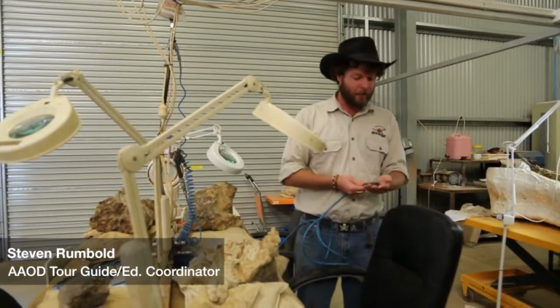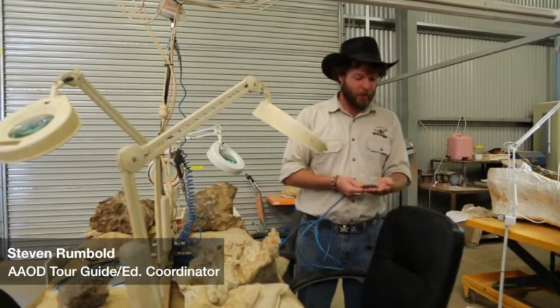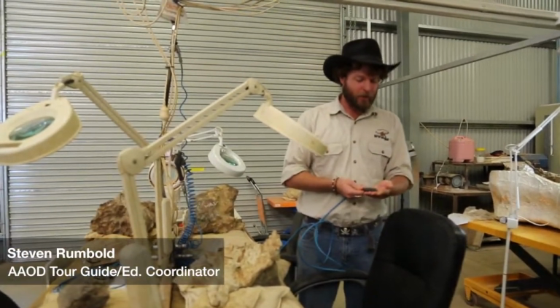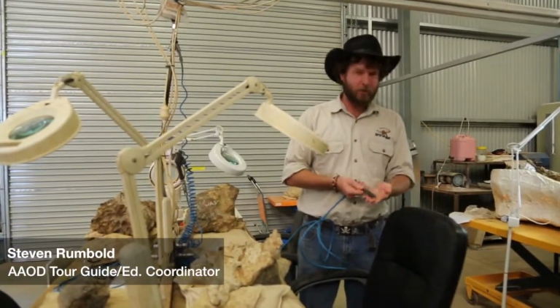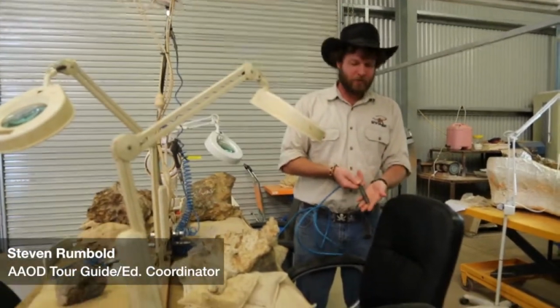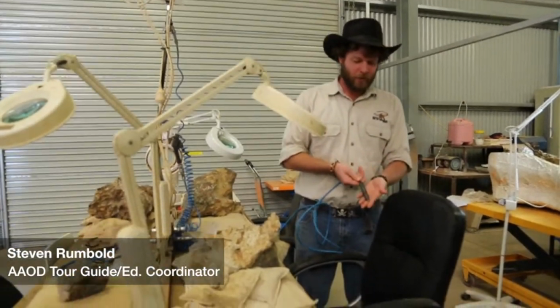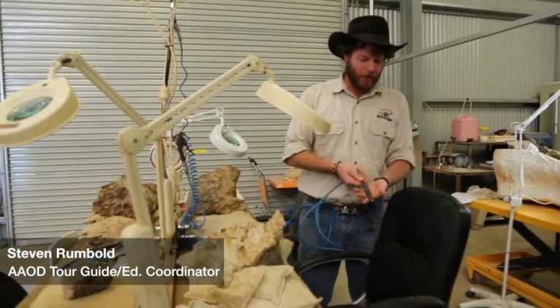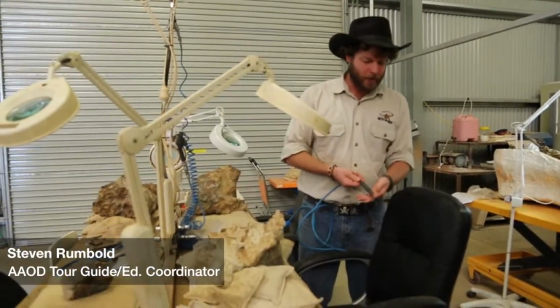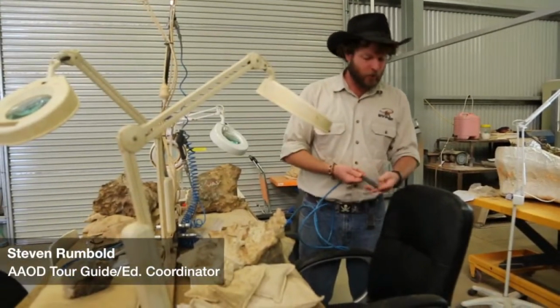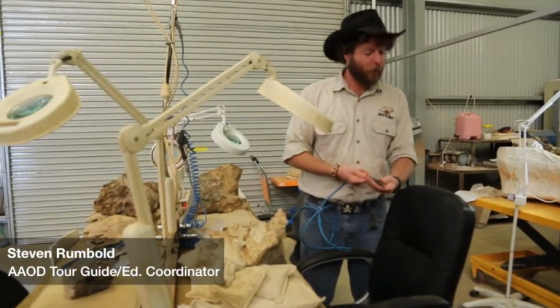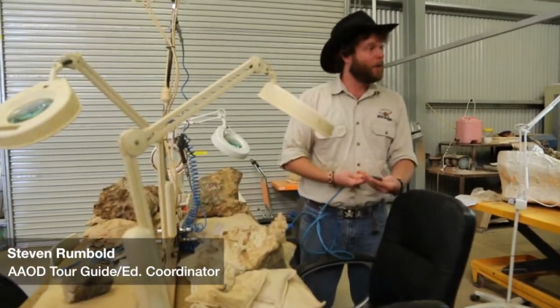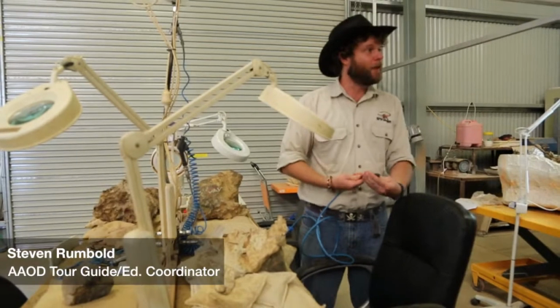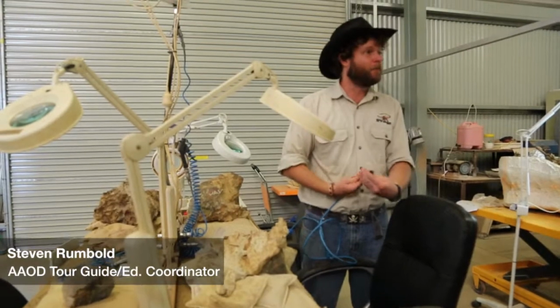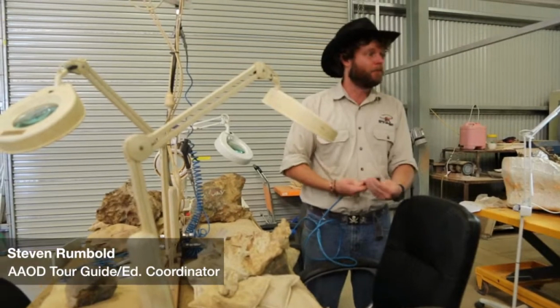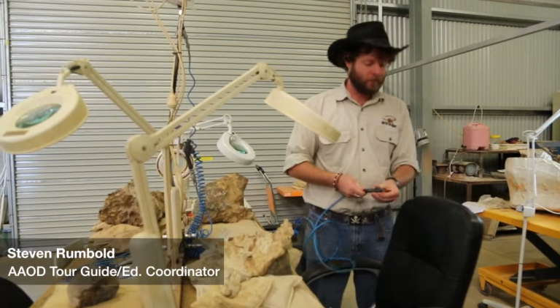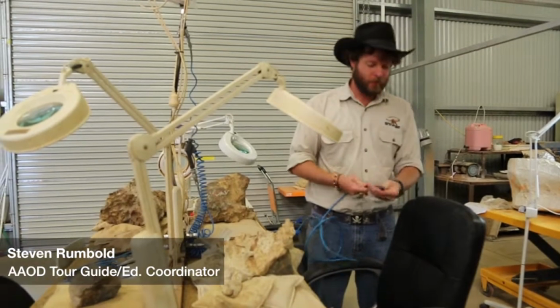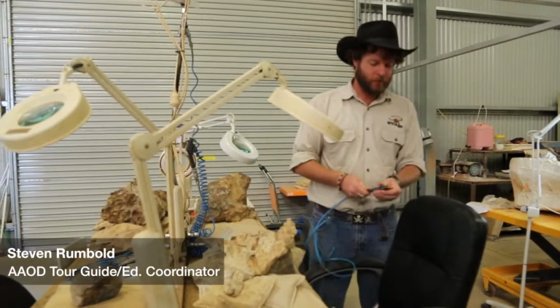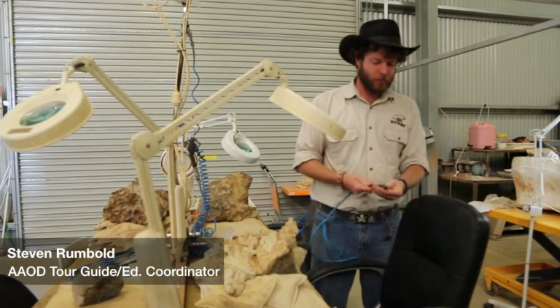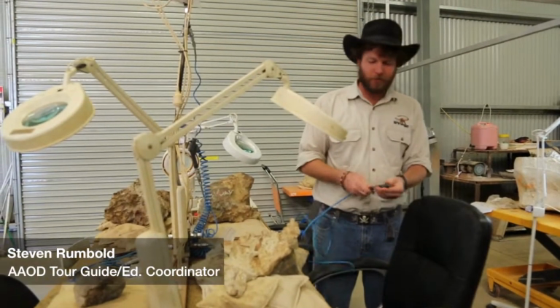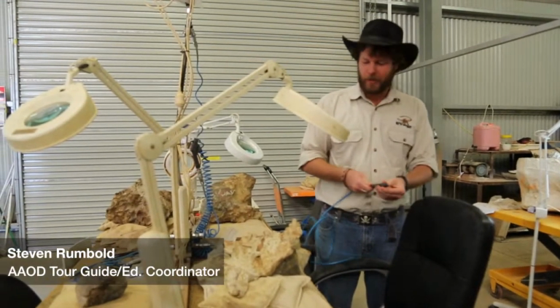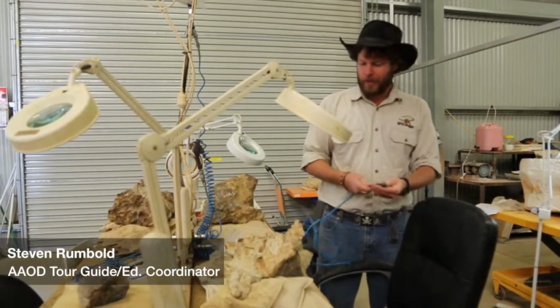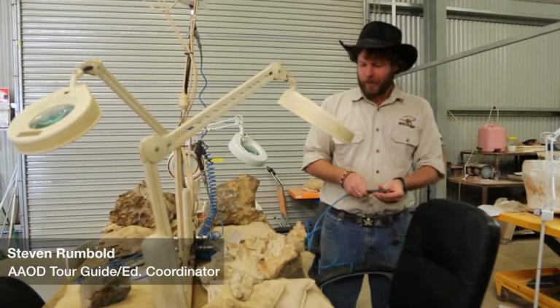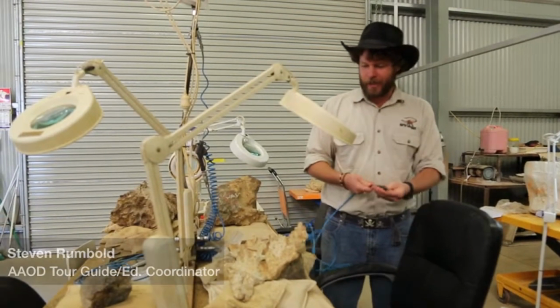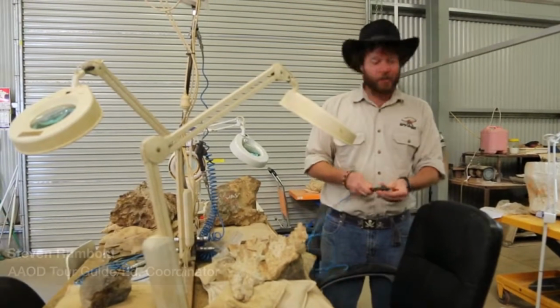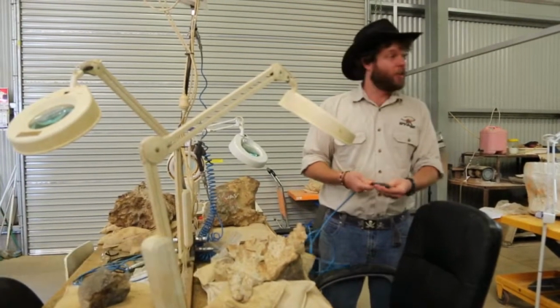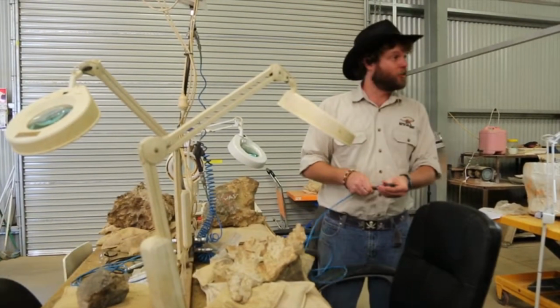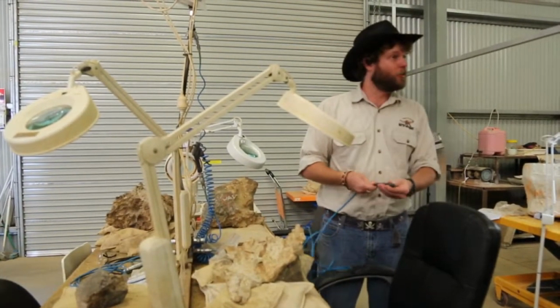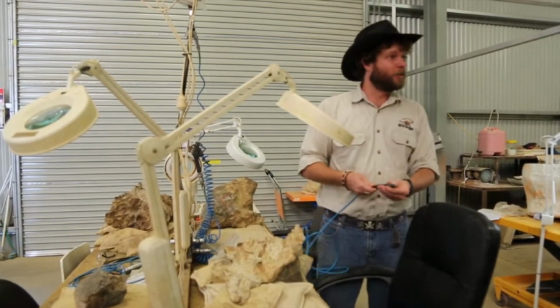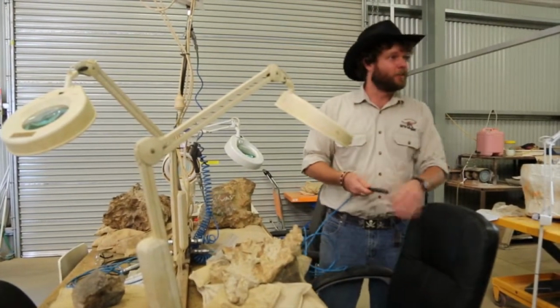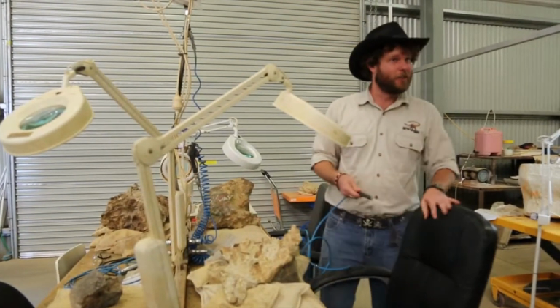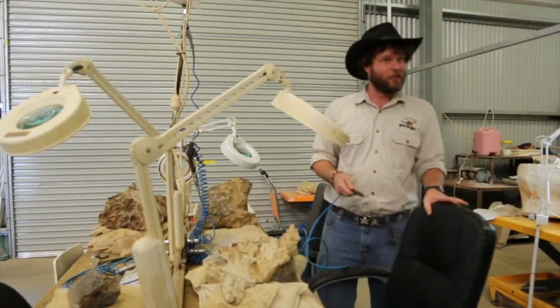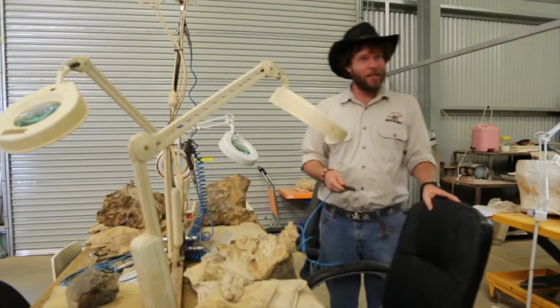It's very small. It's called a vibrating pen. It sounds like a dentist drill, but you get used to that.